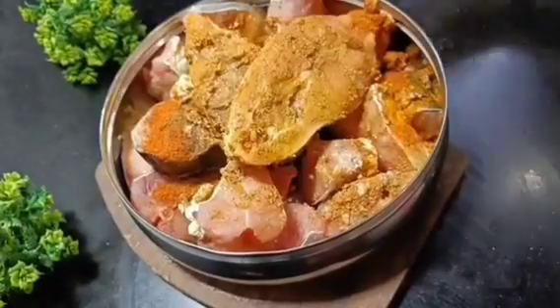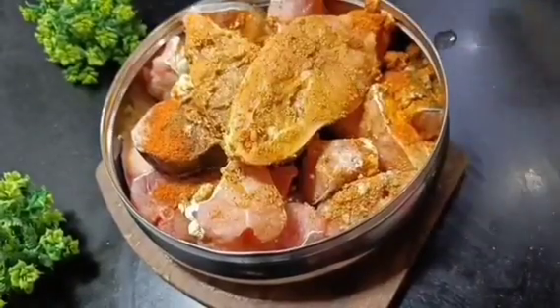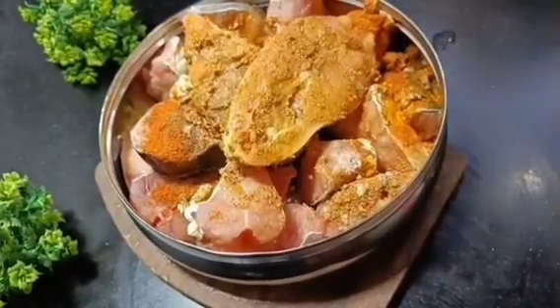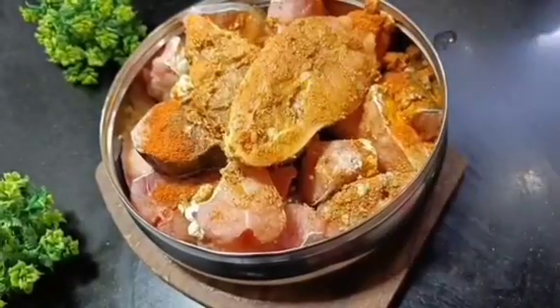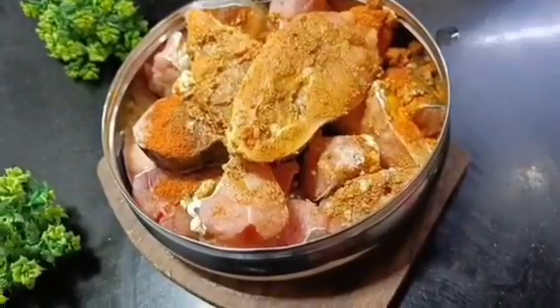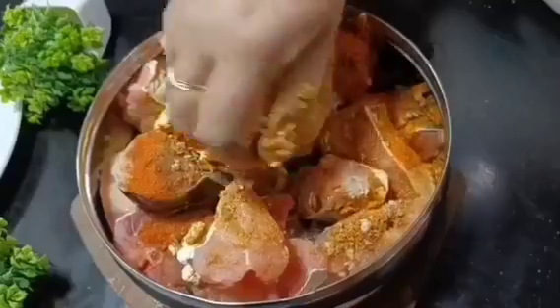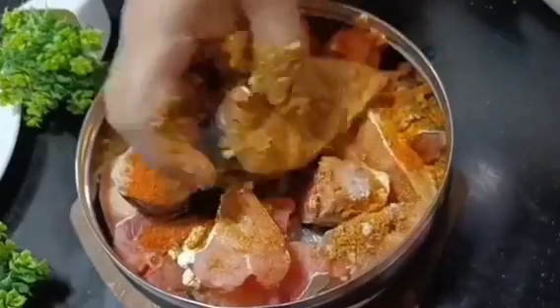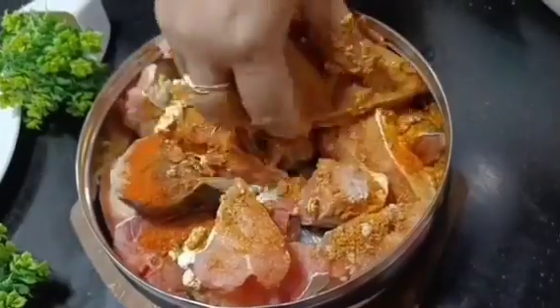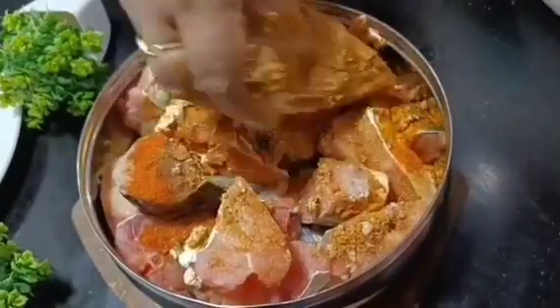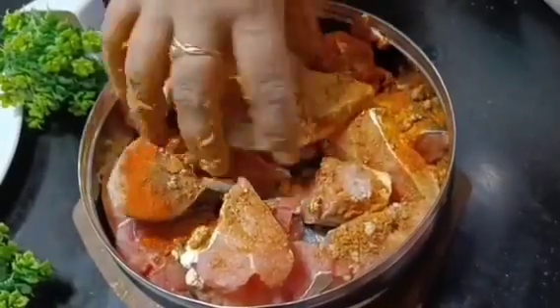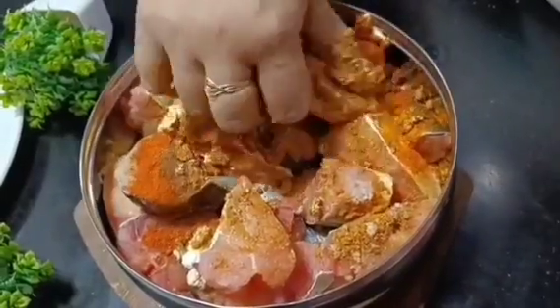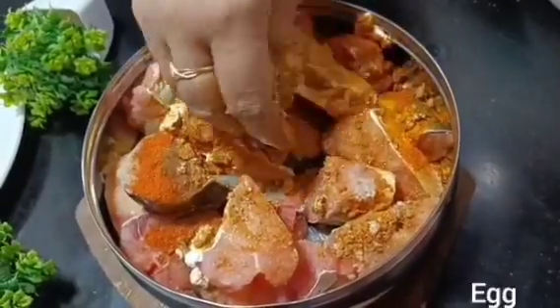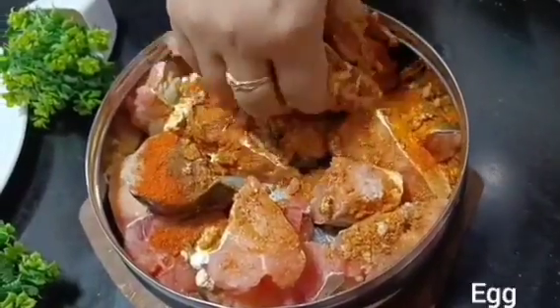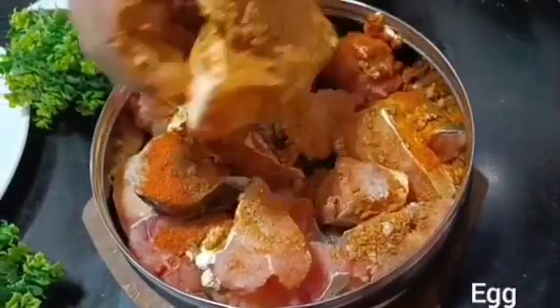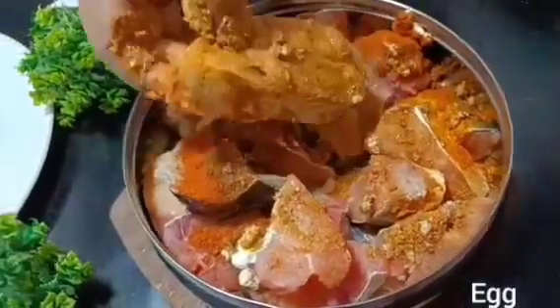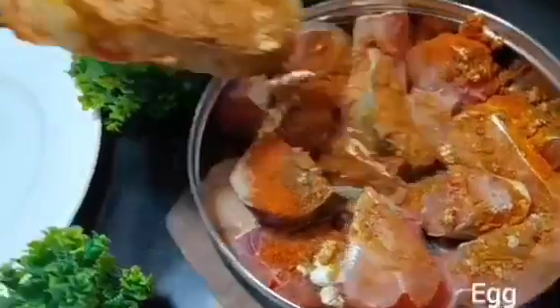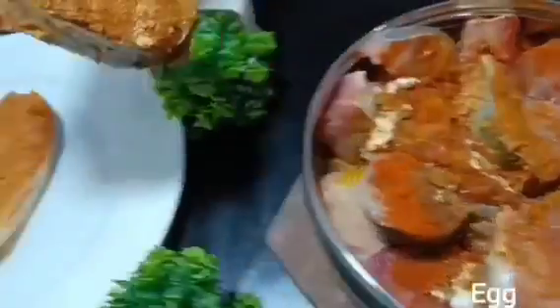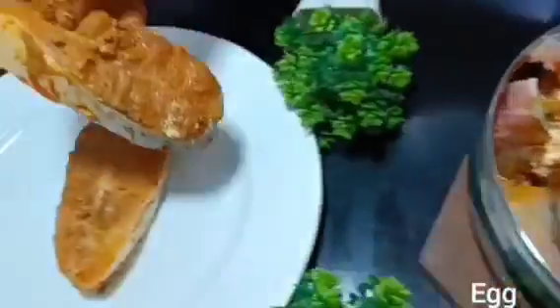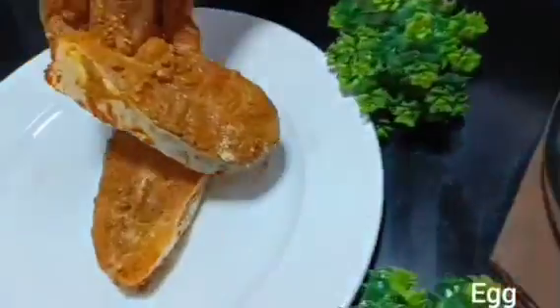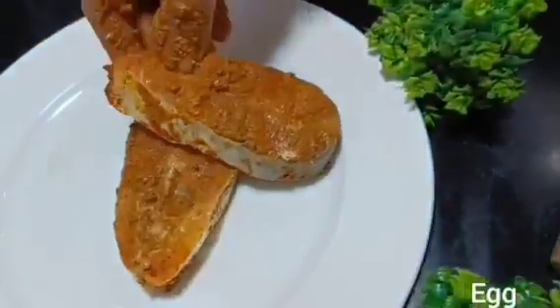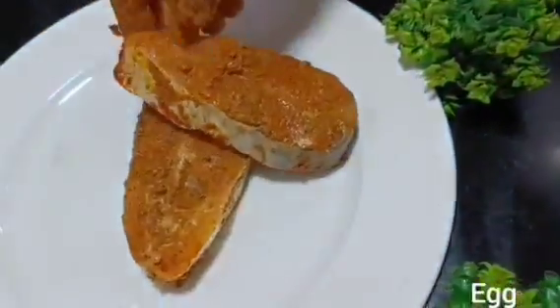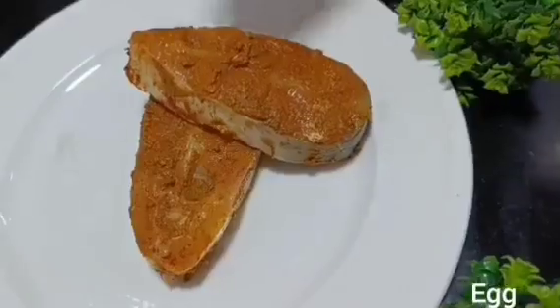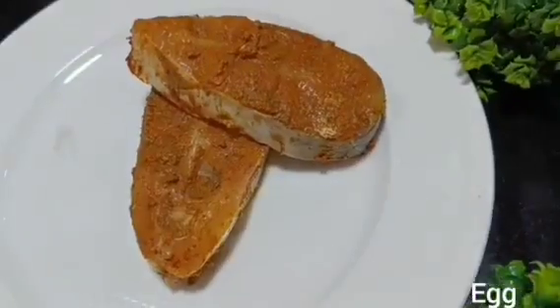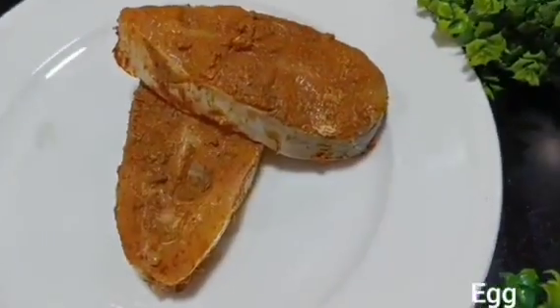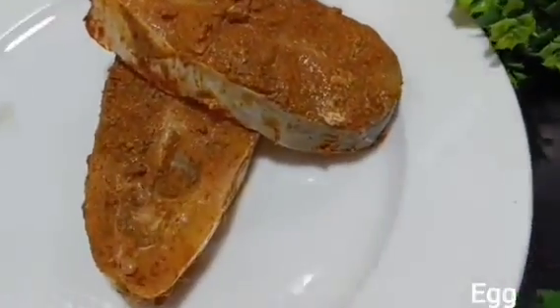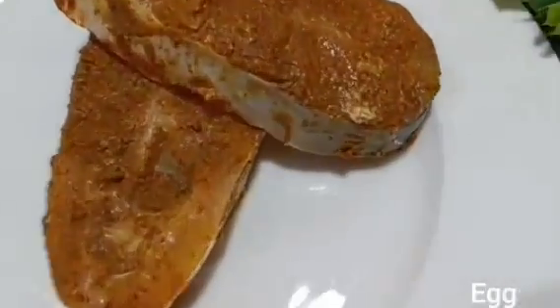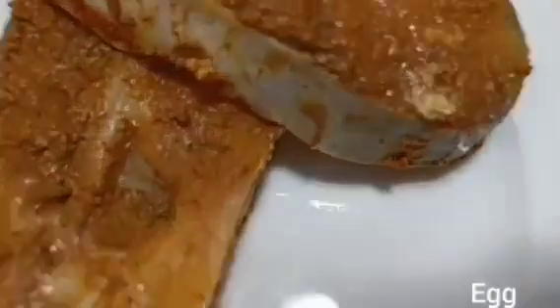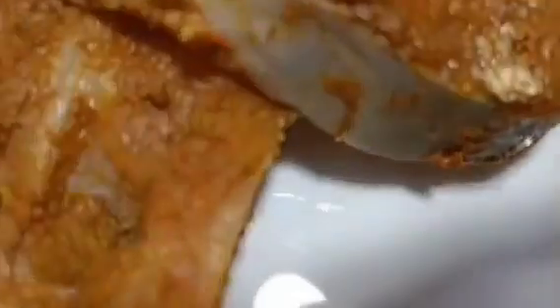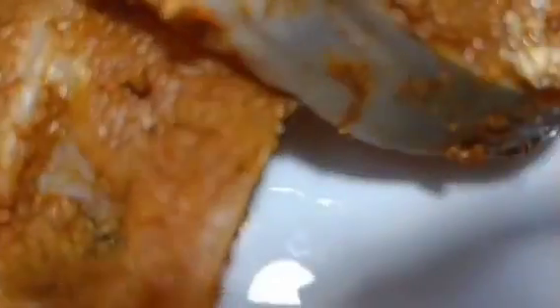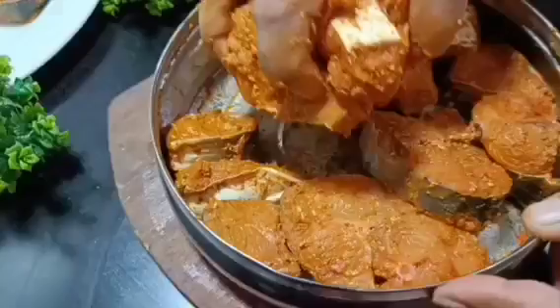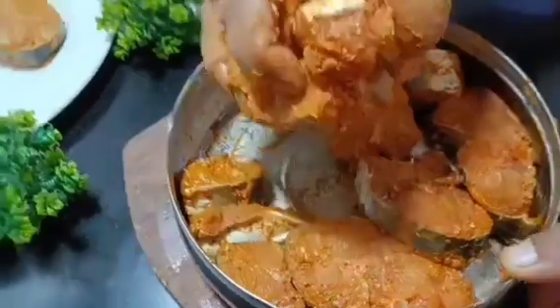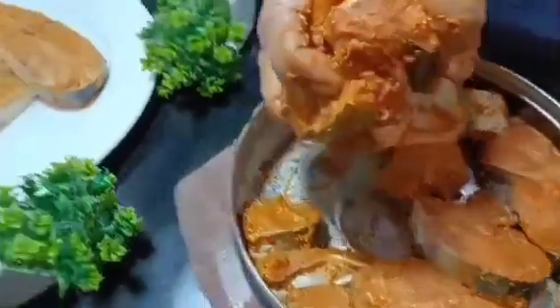We will mix it and then fry it. This is how the fish comes together - I will coat it.